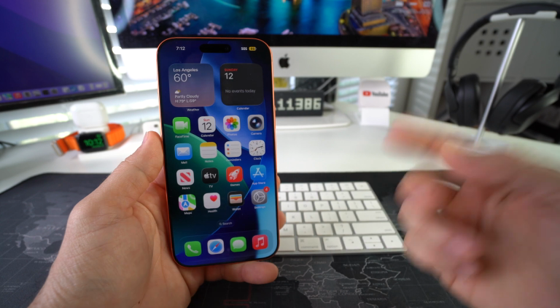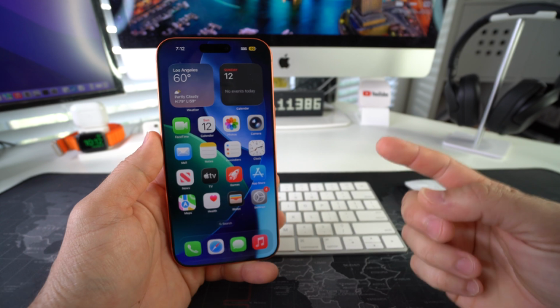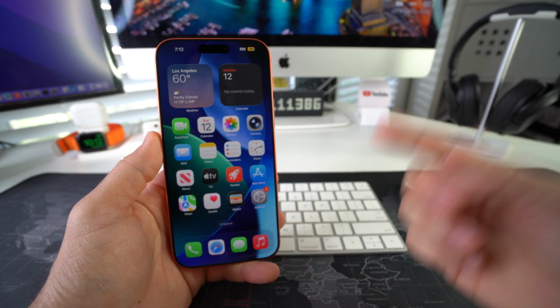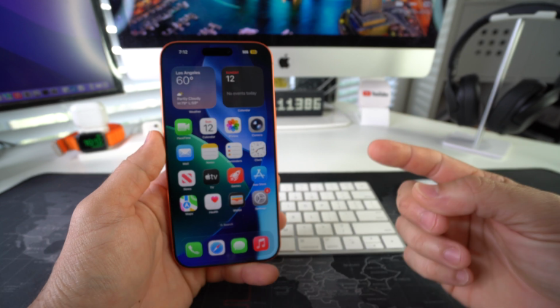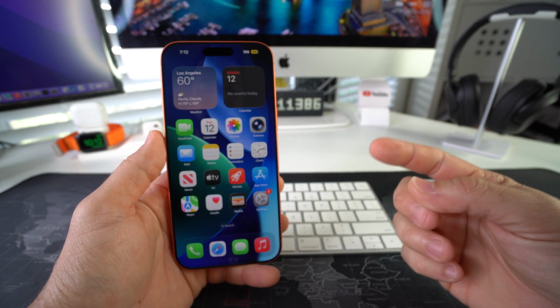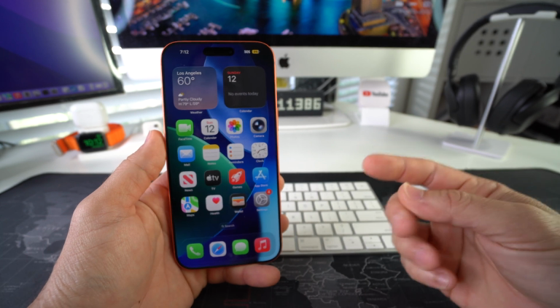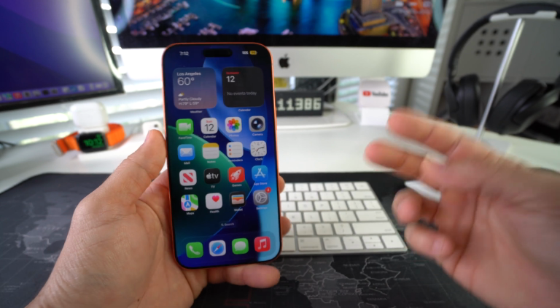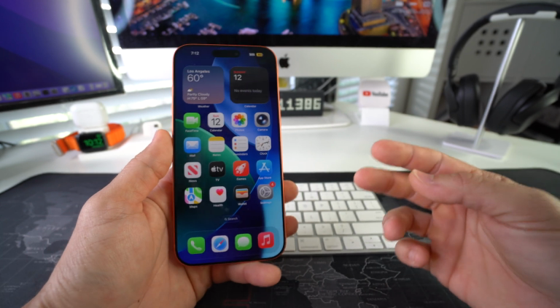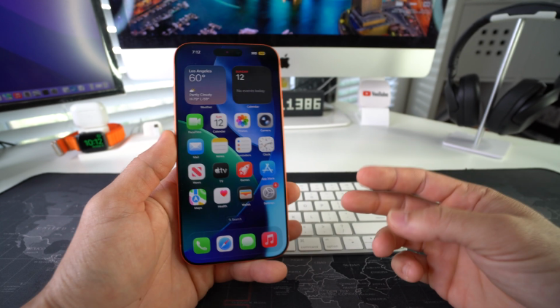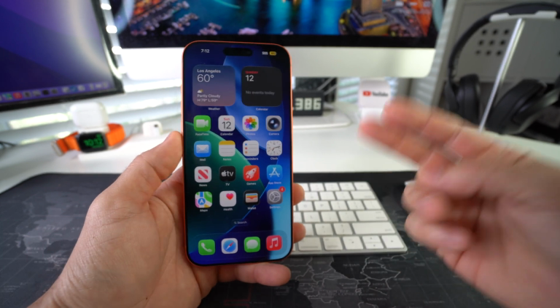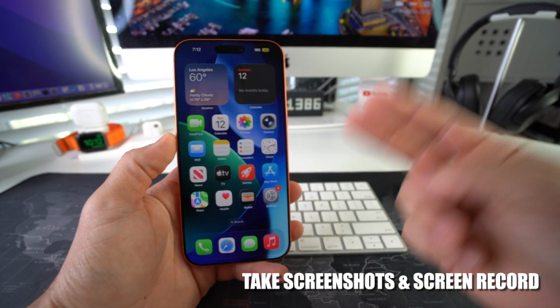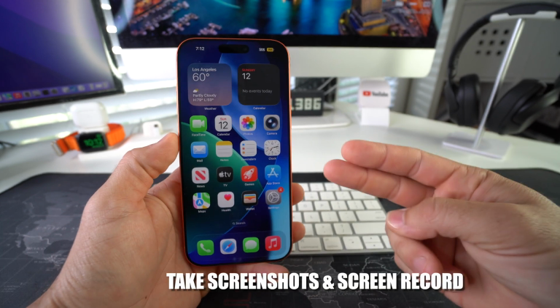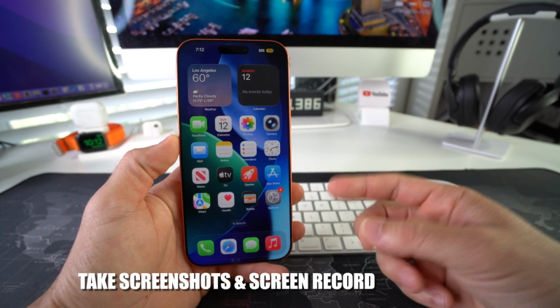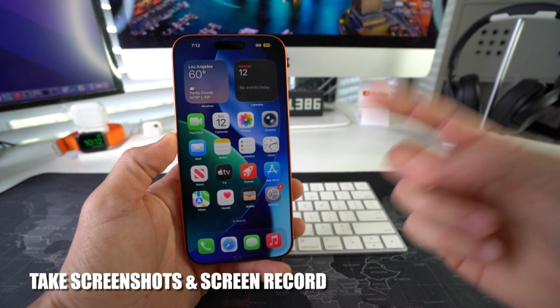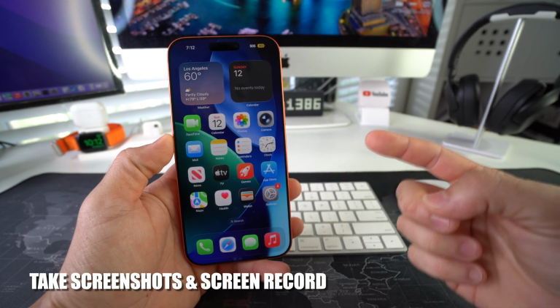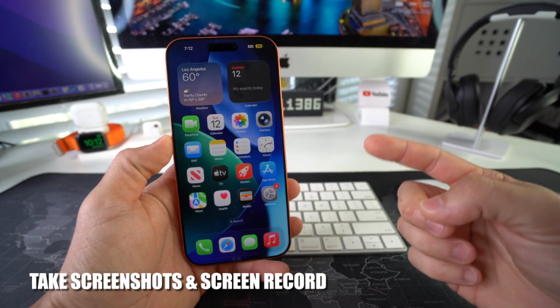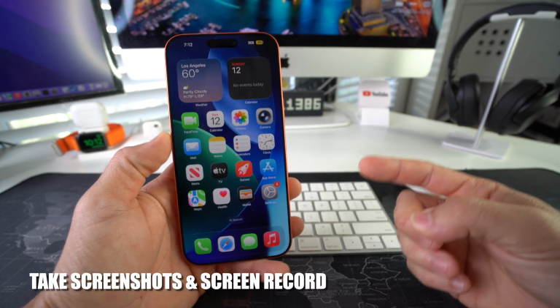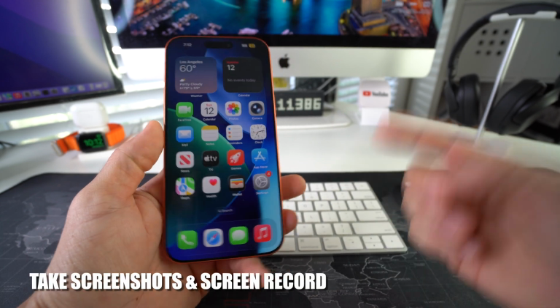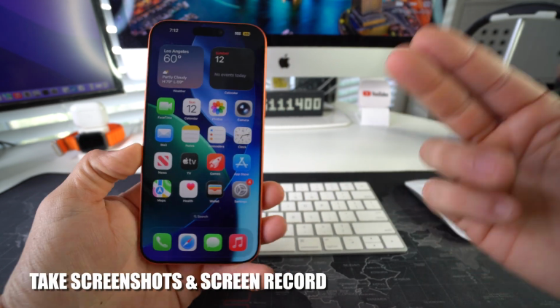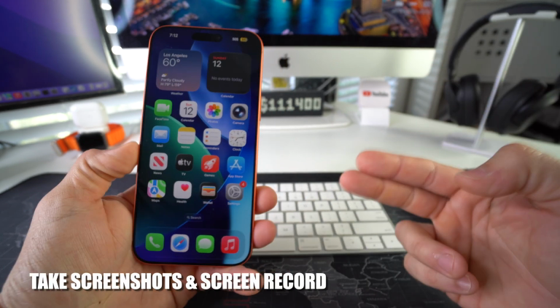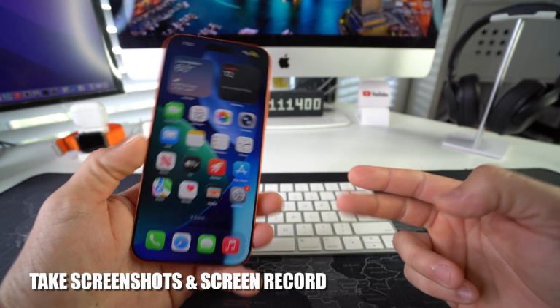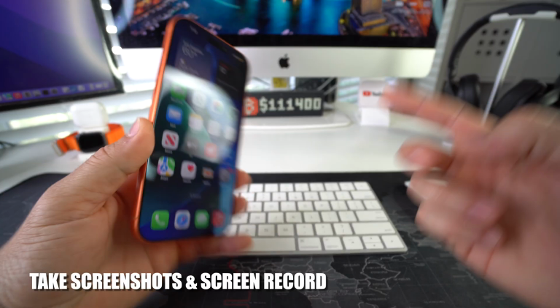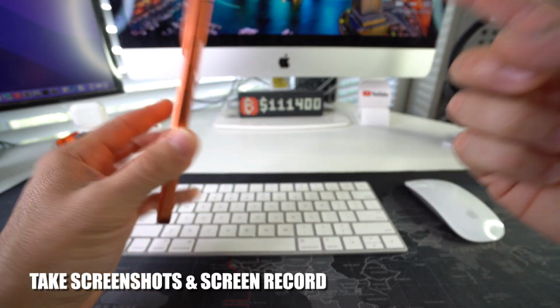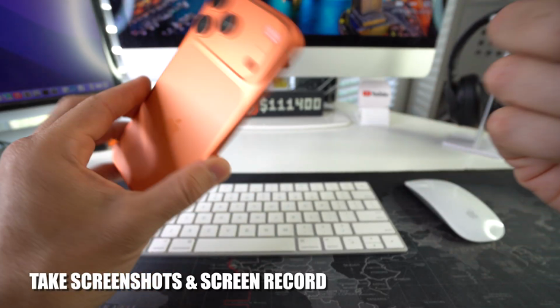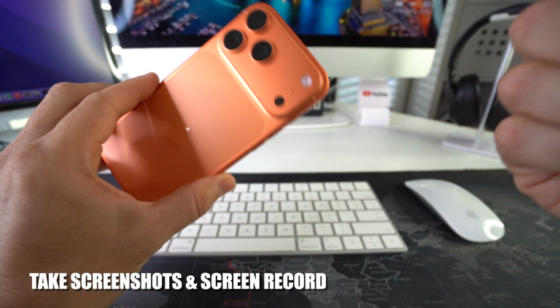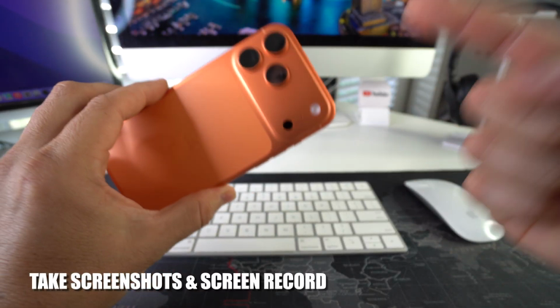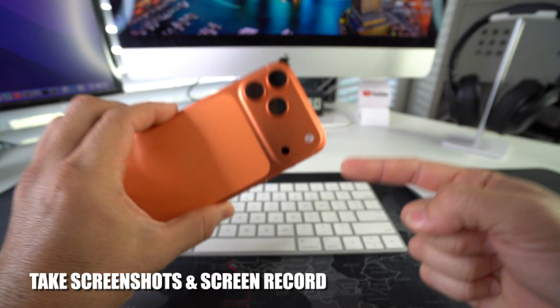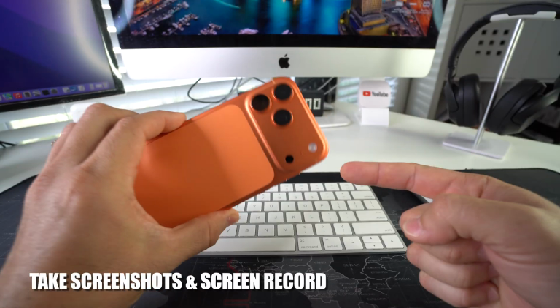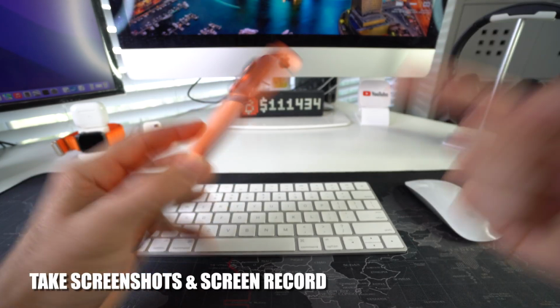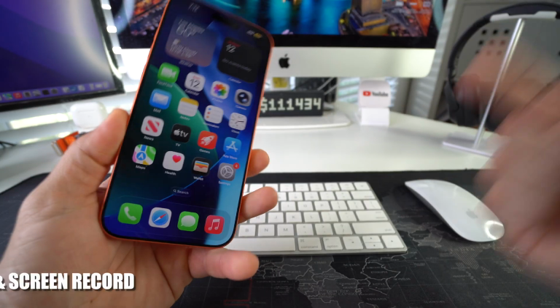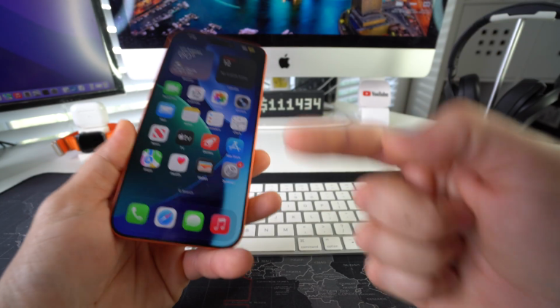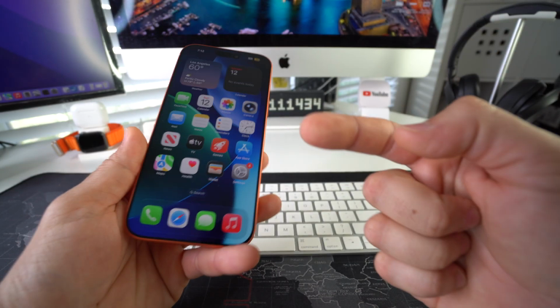Hey there, in this video I'm going to show you how you can take screenshots and screen record on your Apple iPhone 17 Pro Max. Let's go!